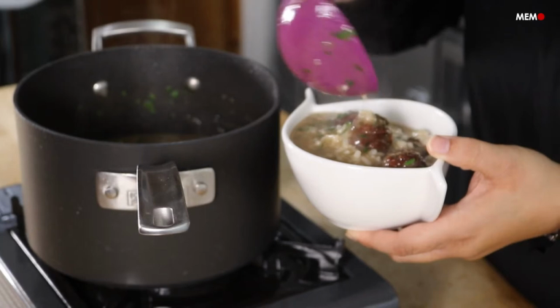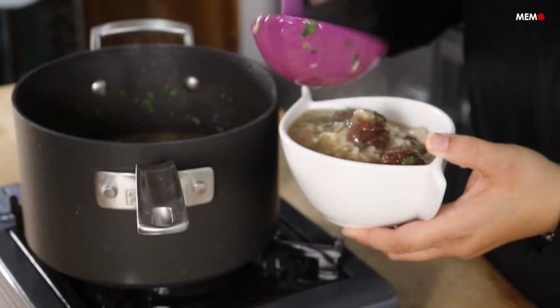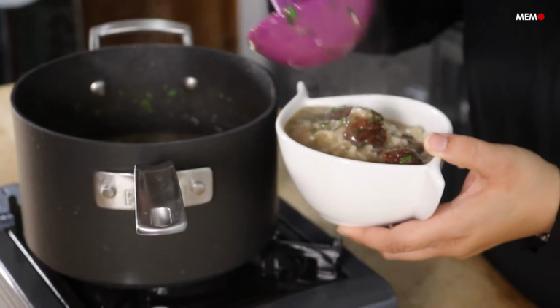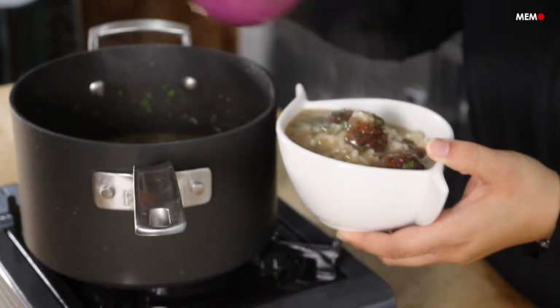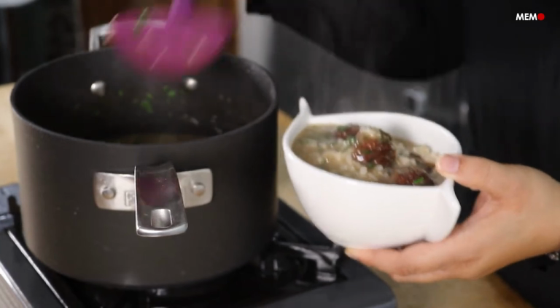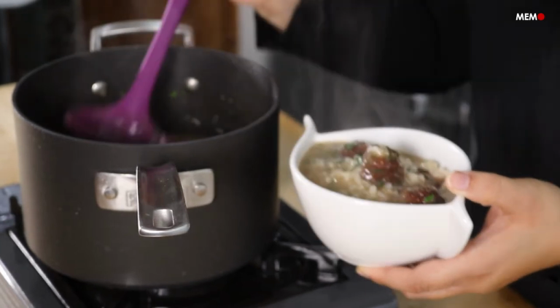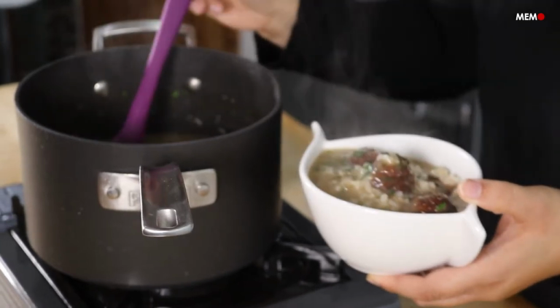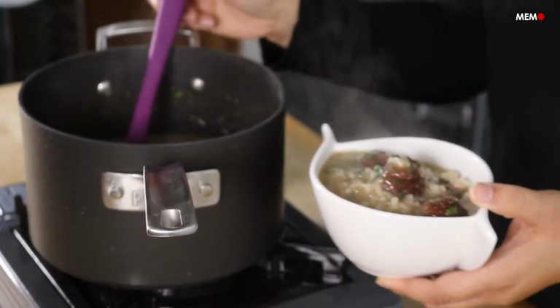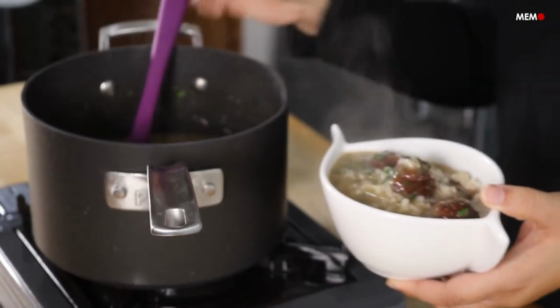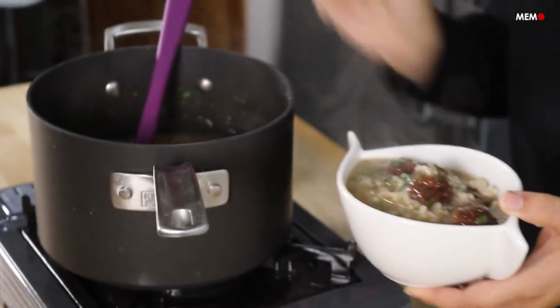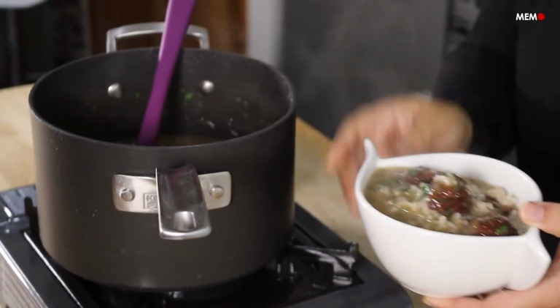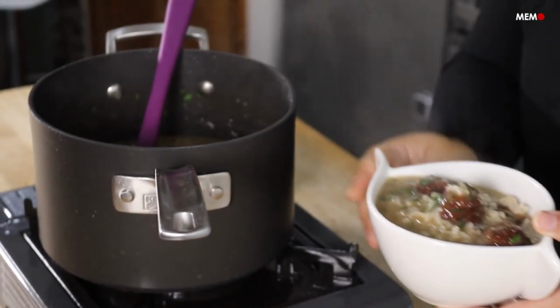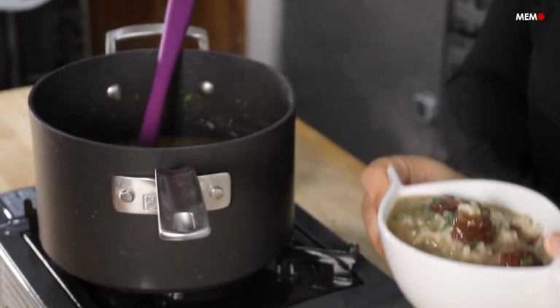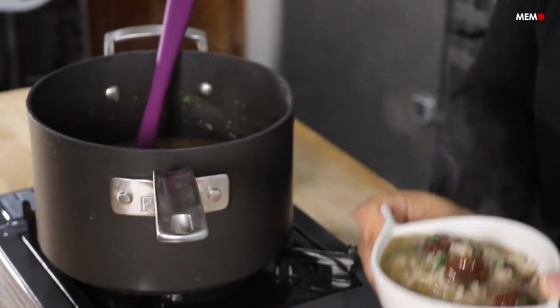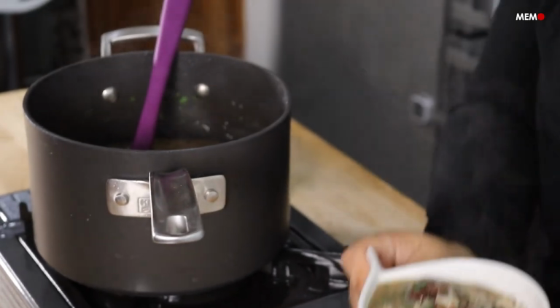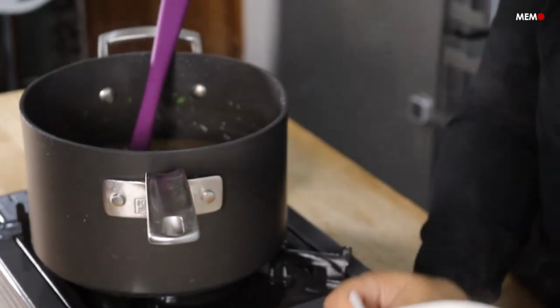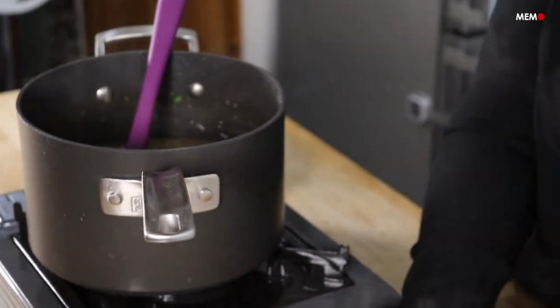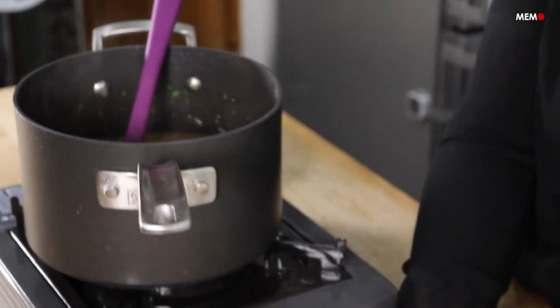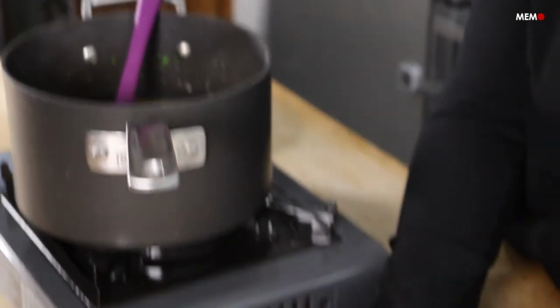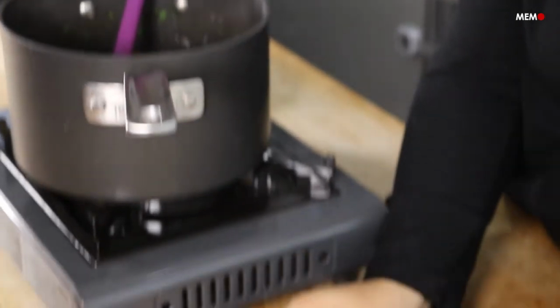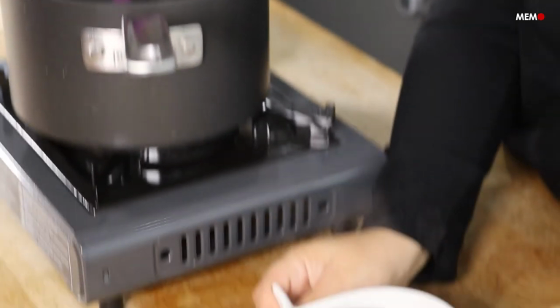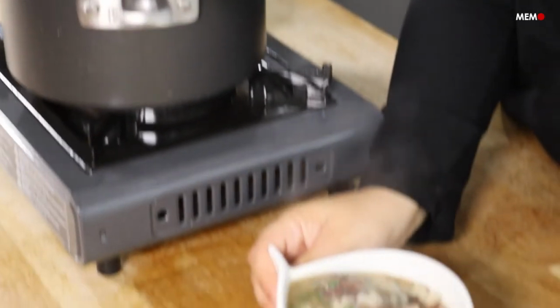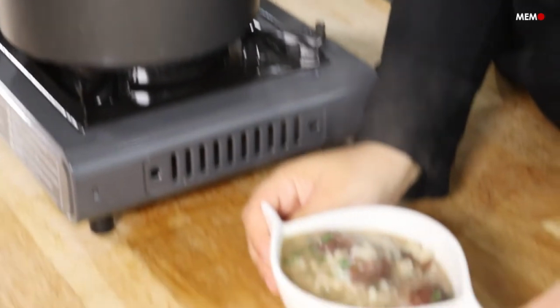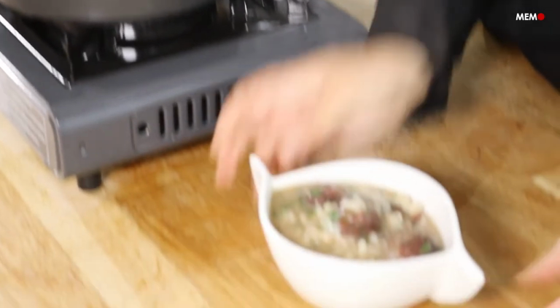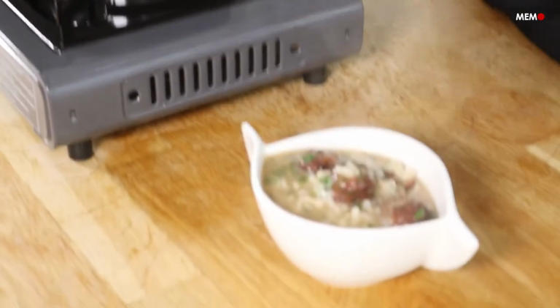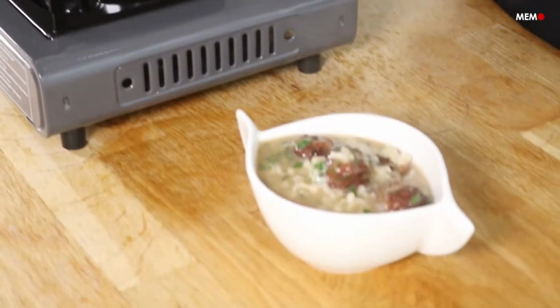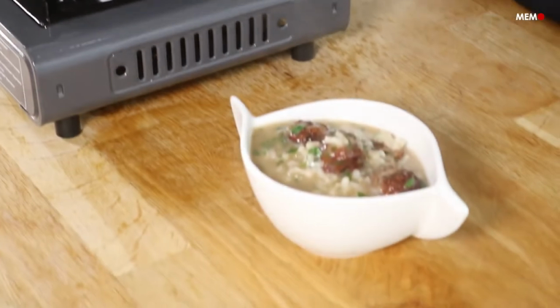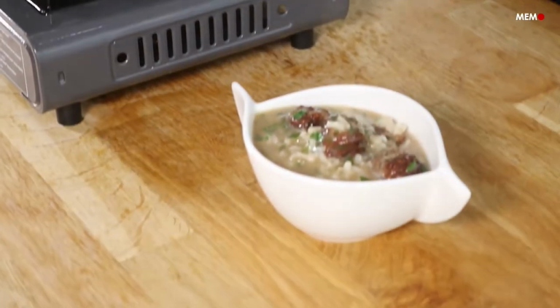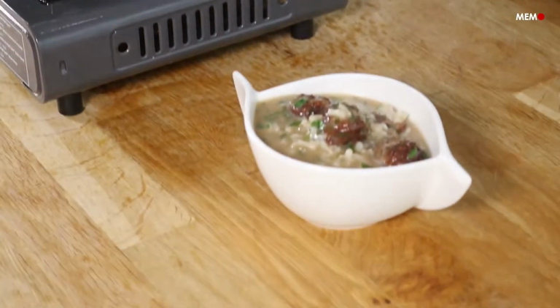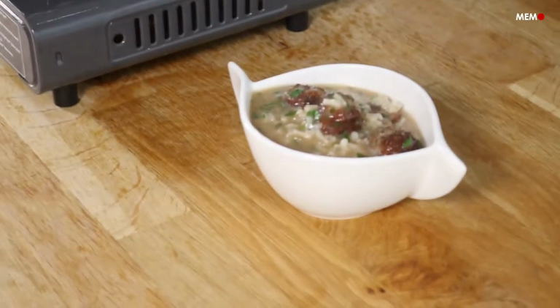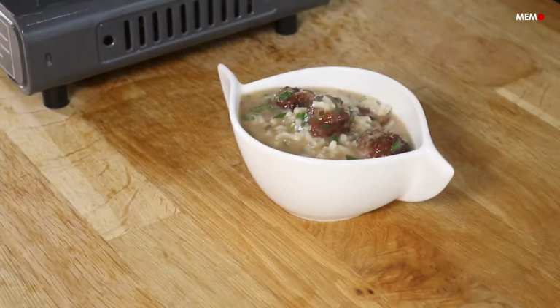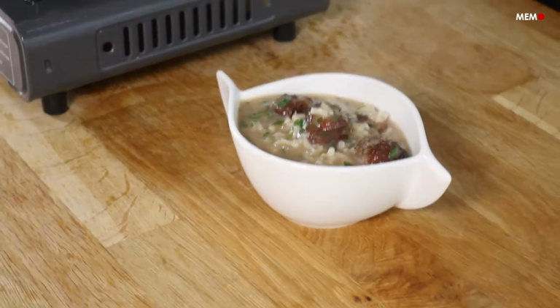Hi, I'm Al Salah from Middle East Monitor, and today I'll be showing you how to make my teta's shorba tayyaneen.